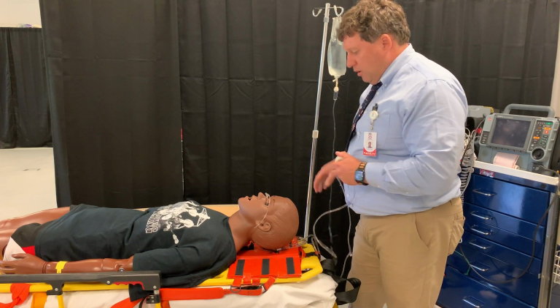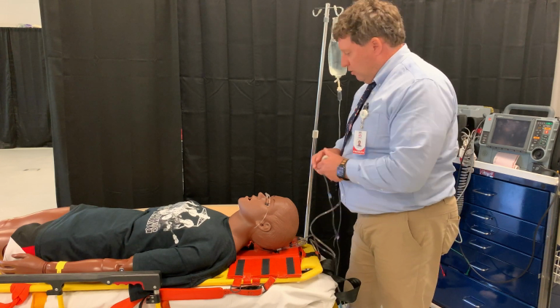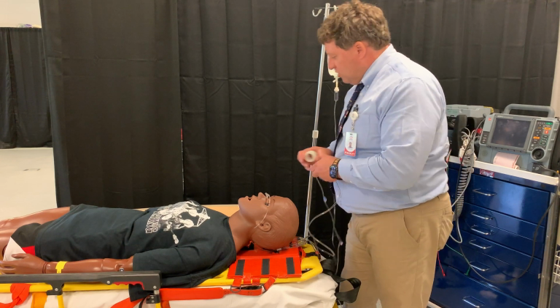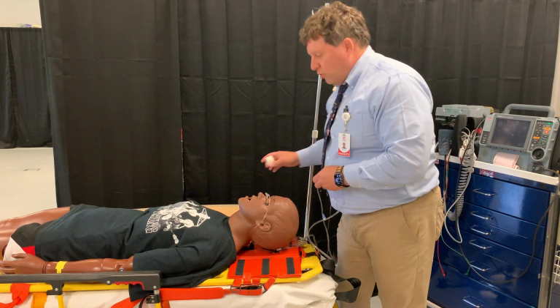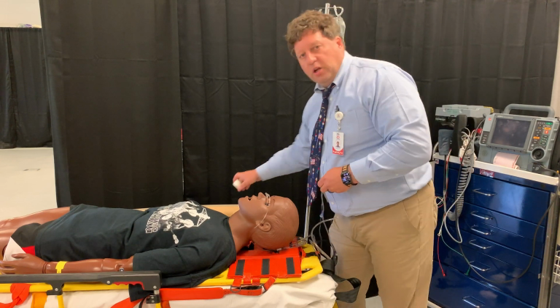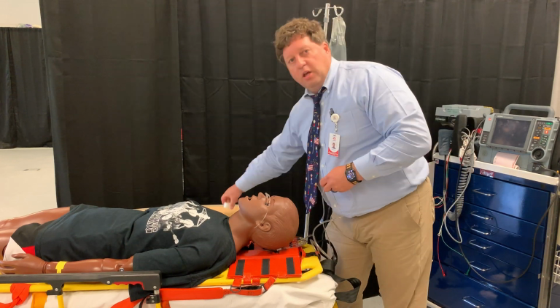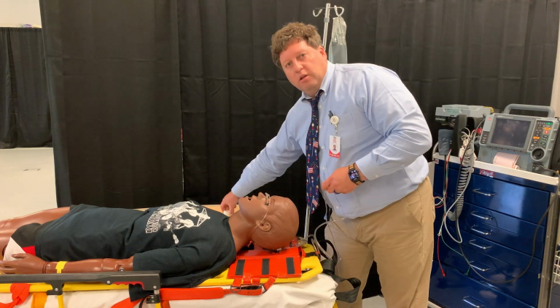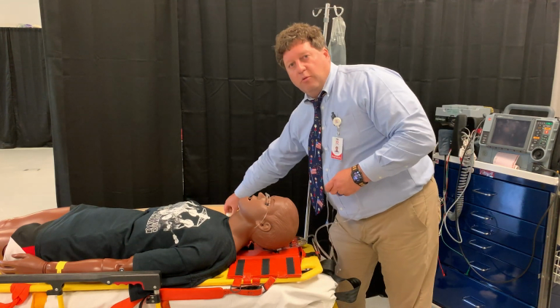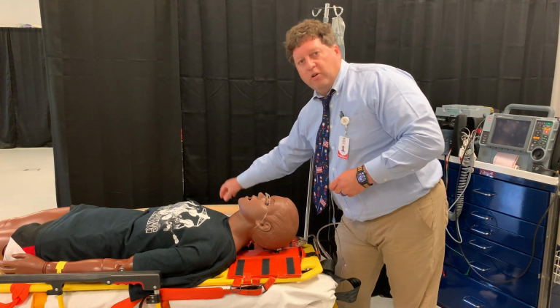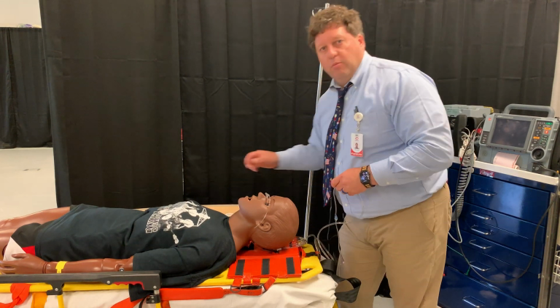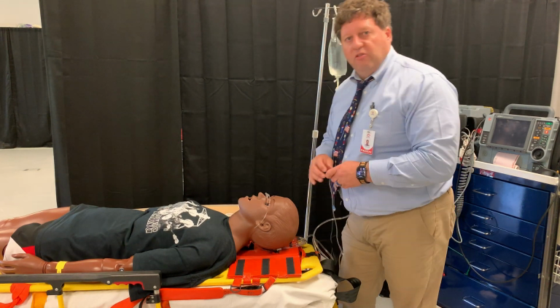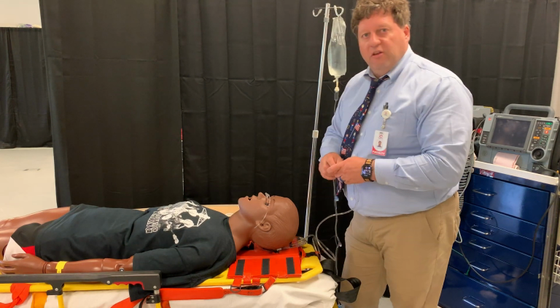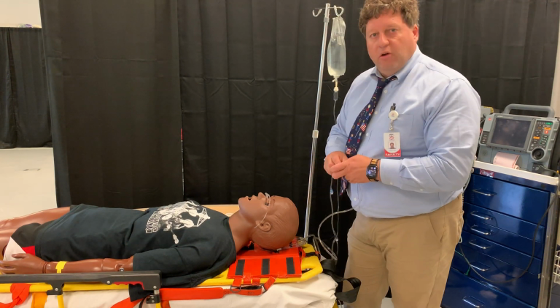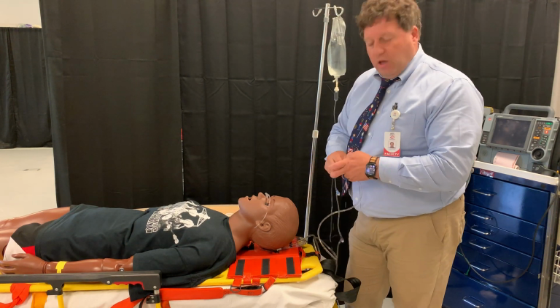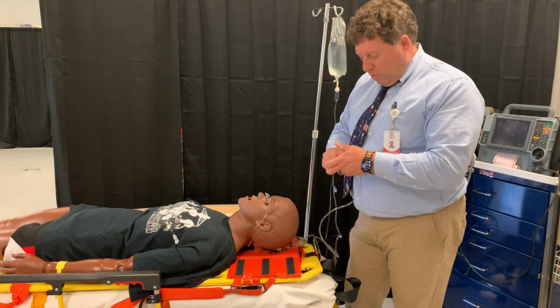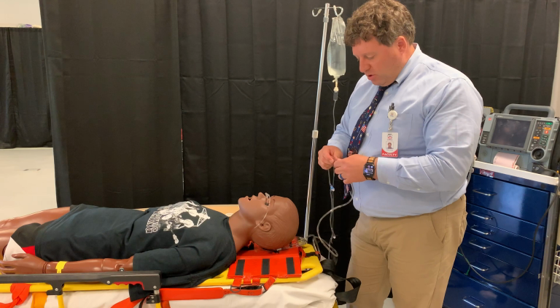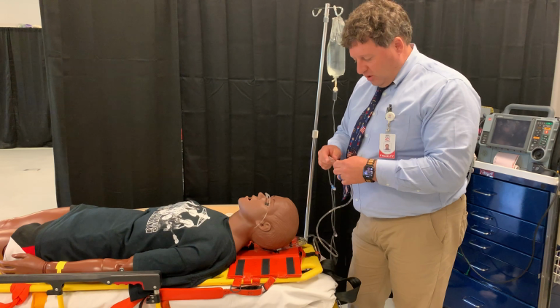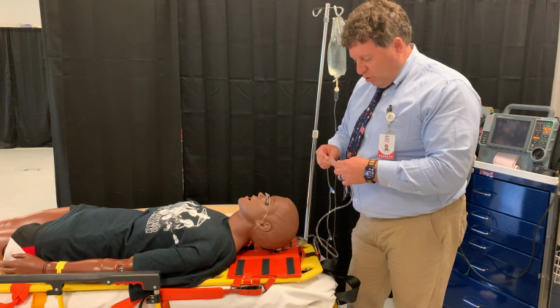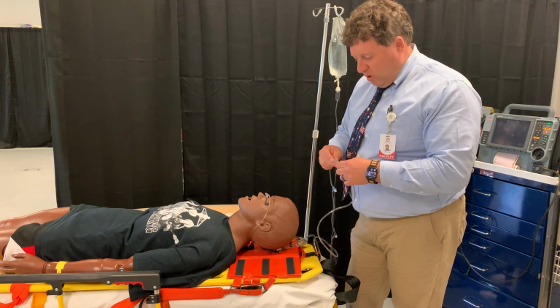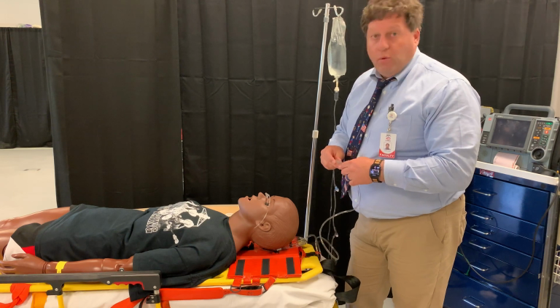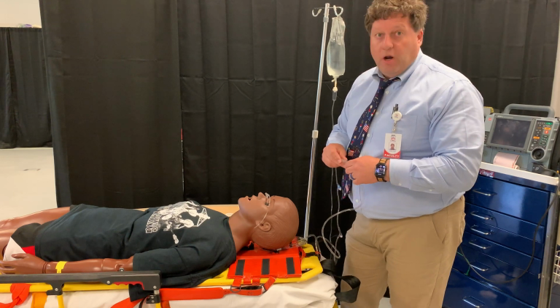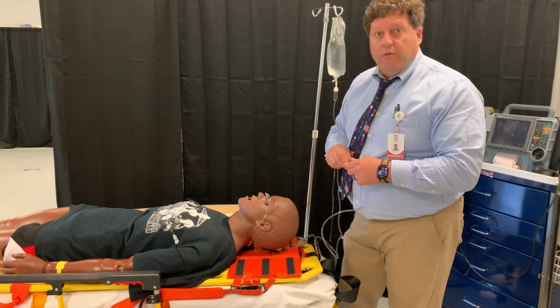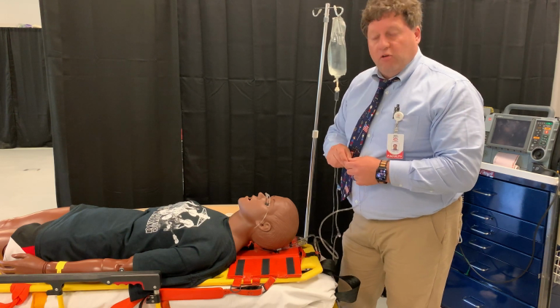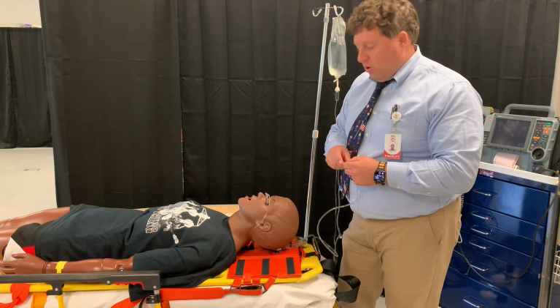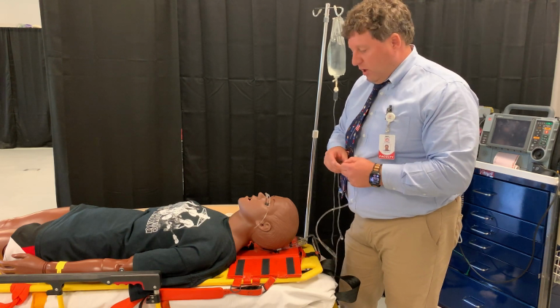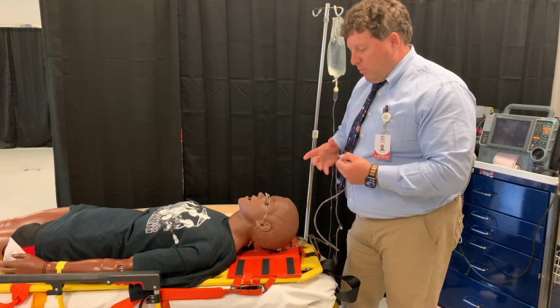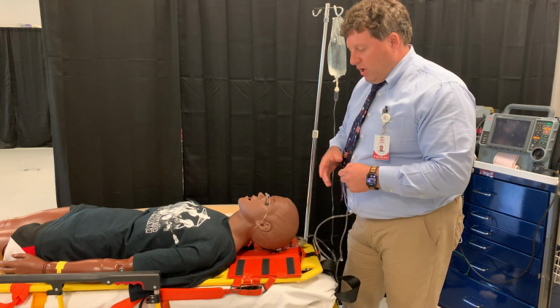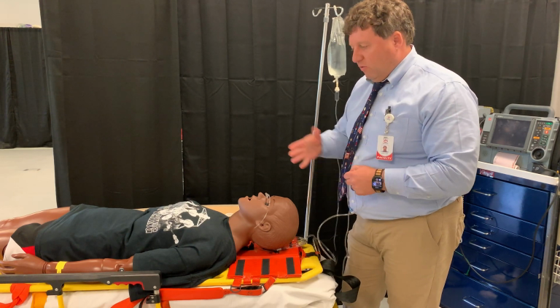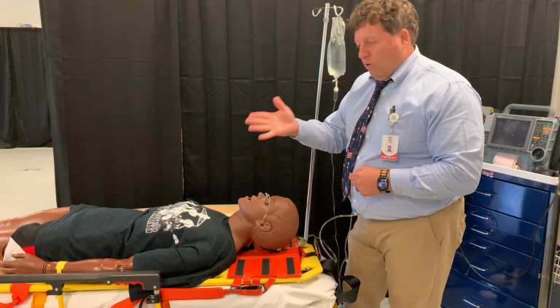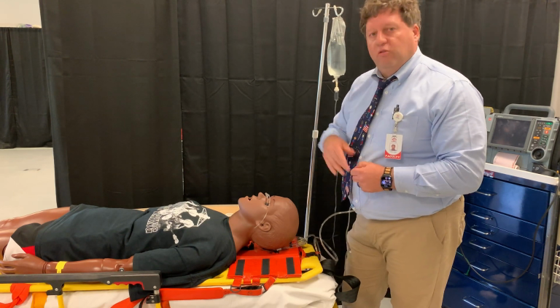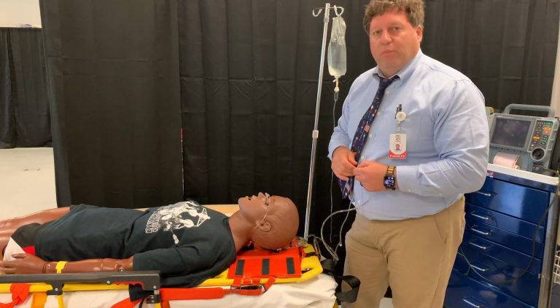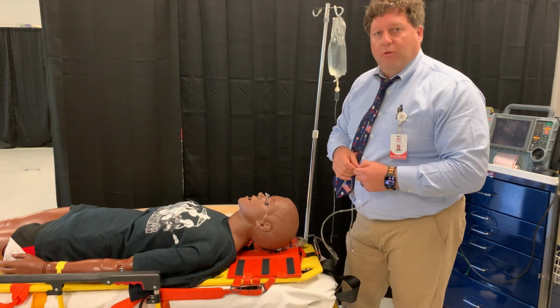Just a little trick to help flush somebody's eyes out while we're transporting, or even while we're not, if you just want to keep your hands free to go do something else.